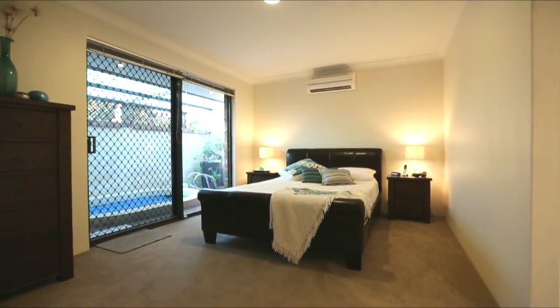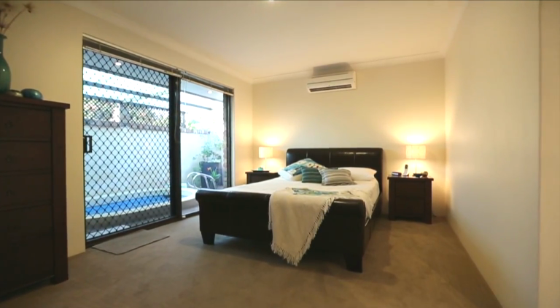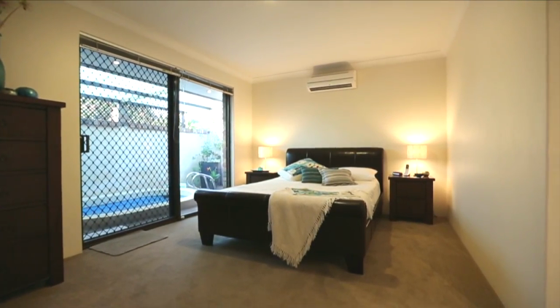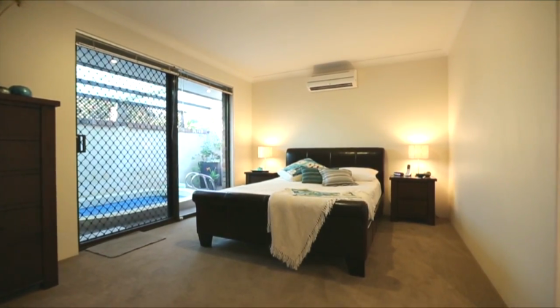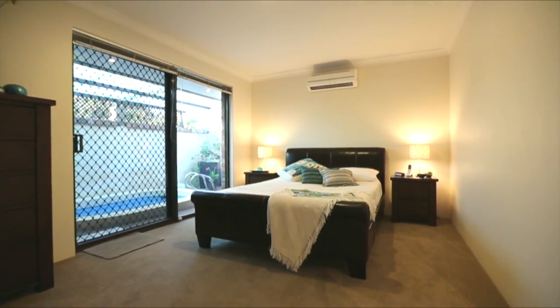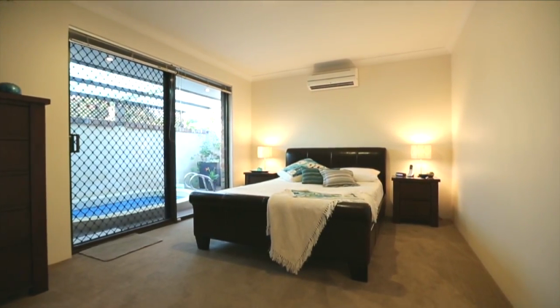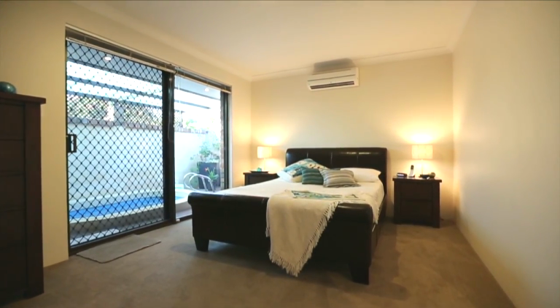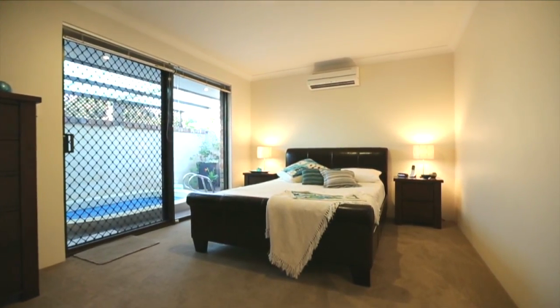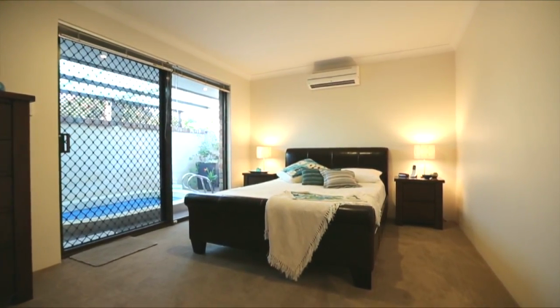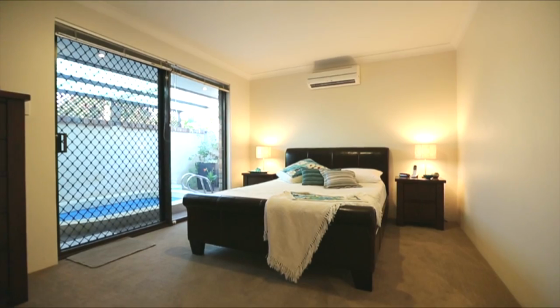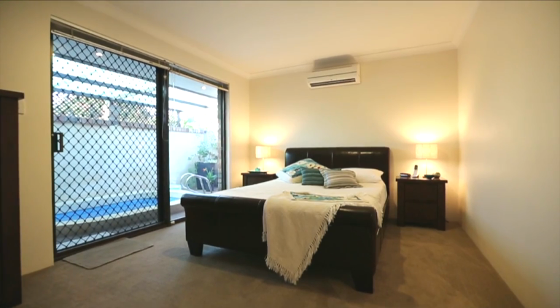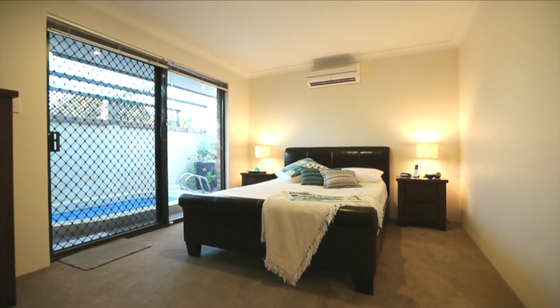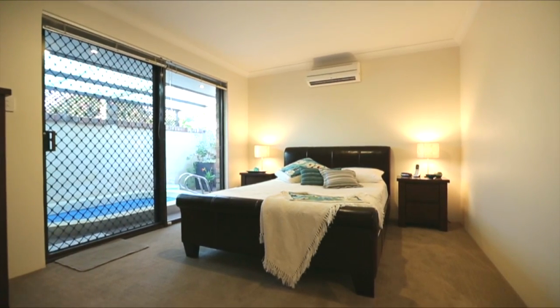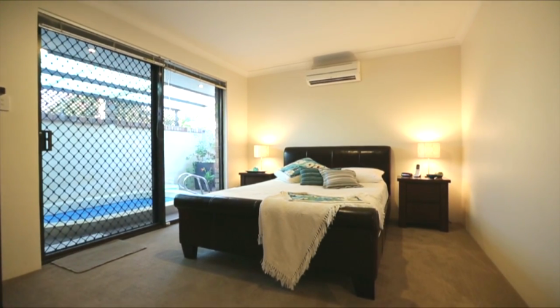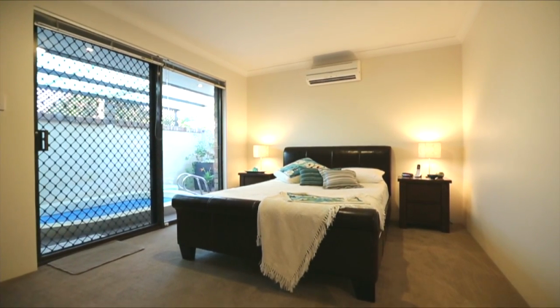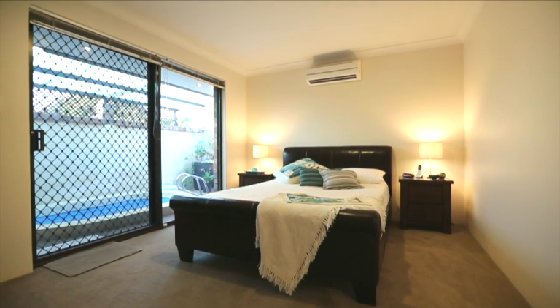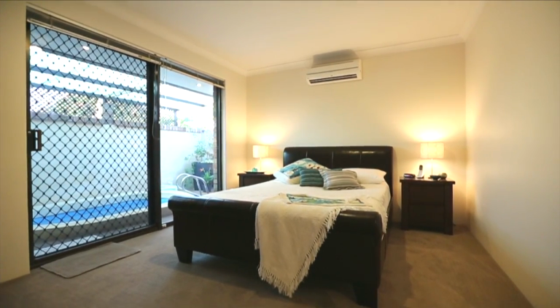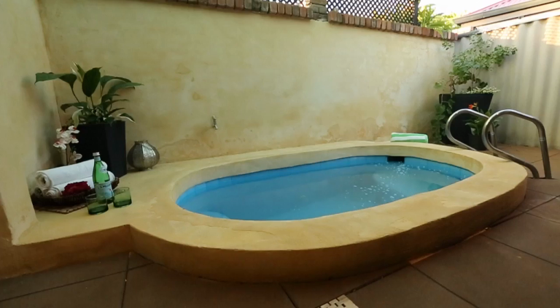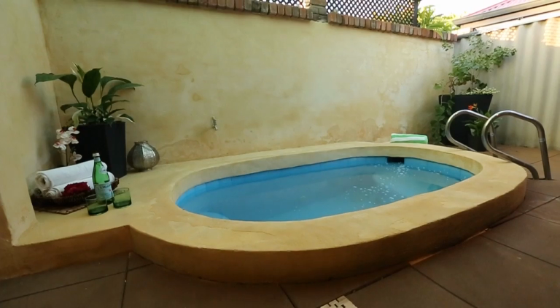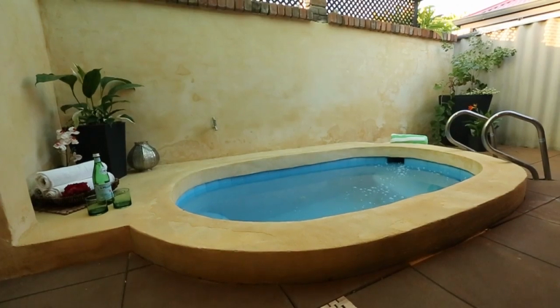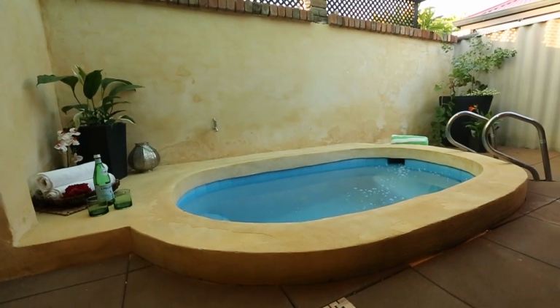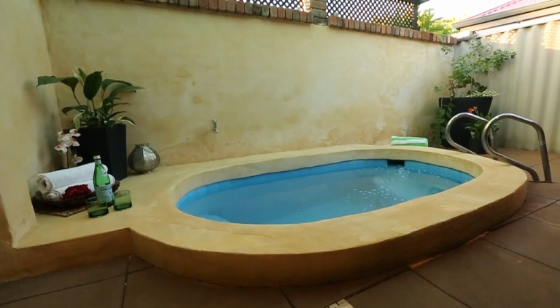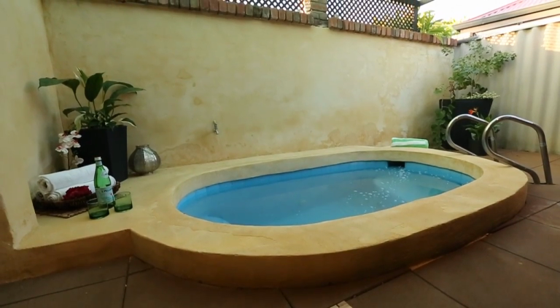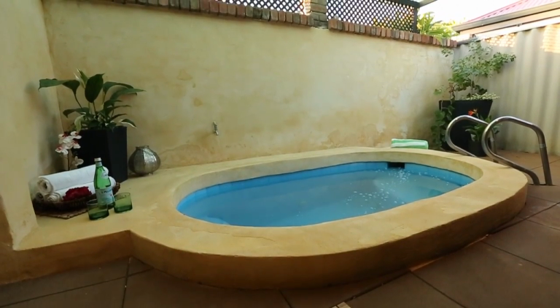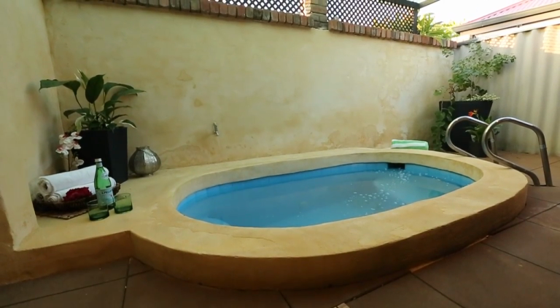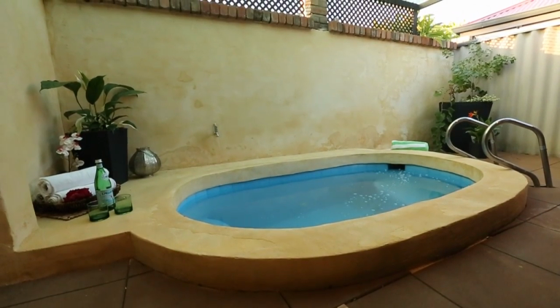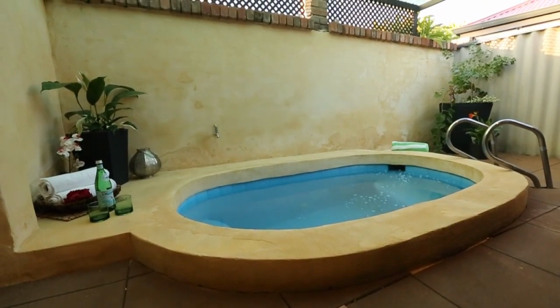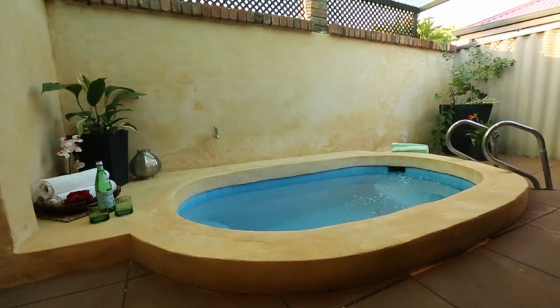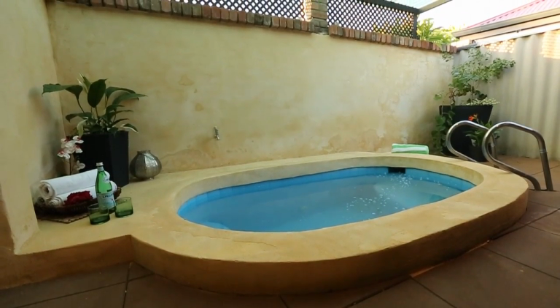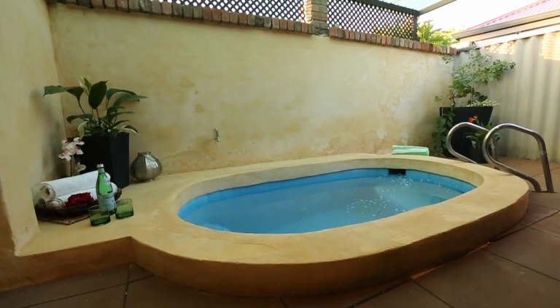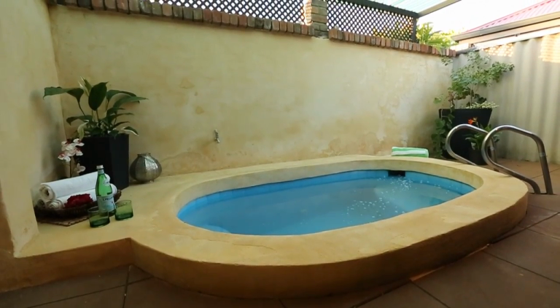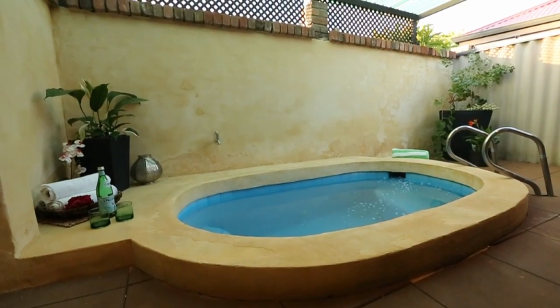The master bedroom at the front of the home has a walk-in robe and a renovated en suite, and it opens out to a private spa.